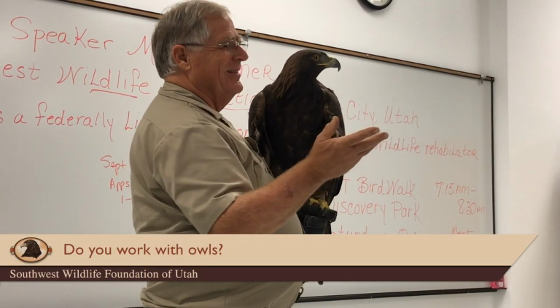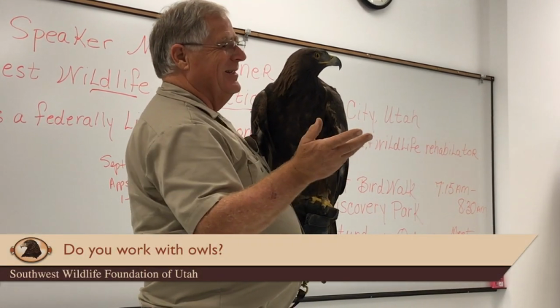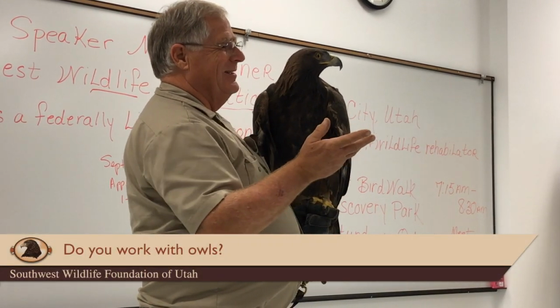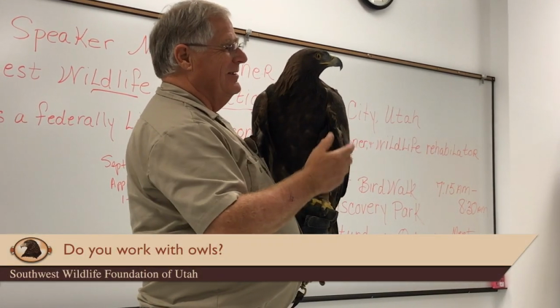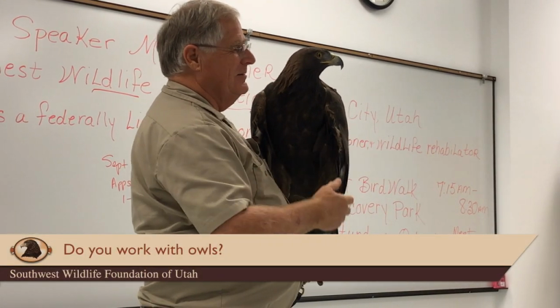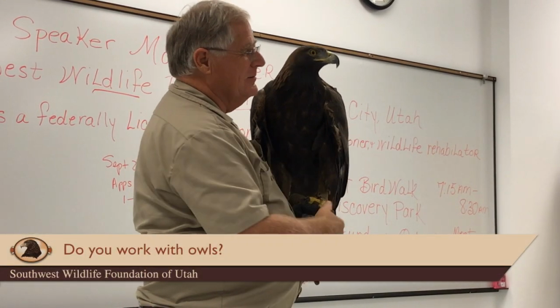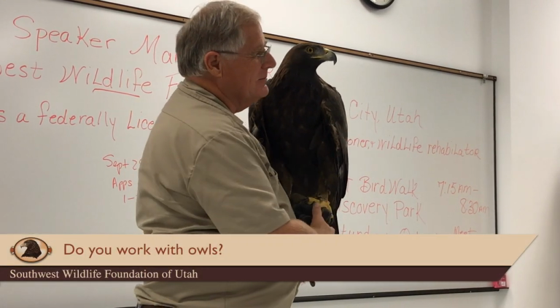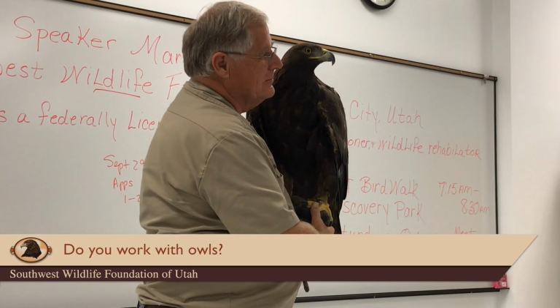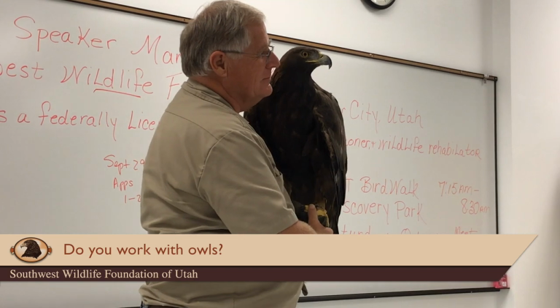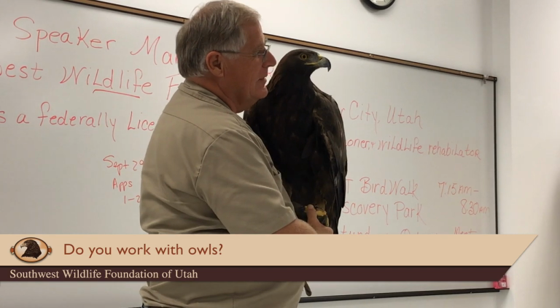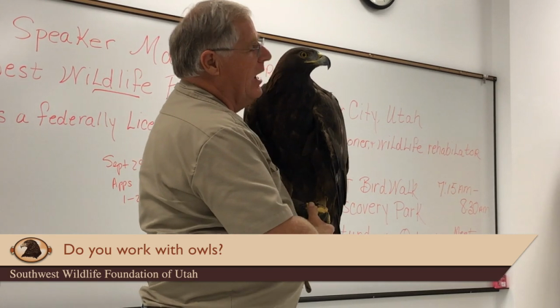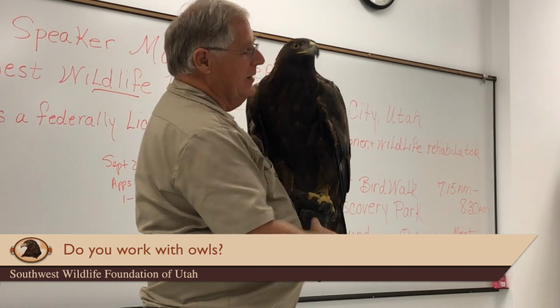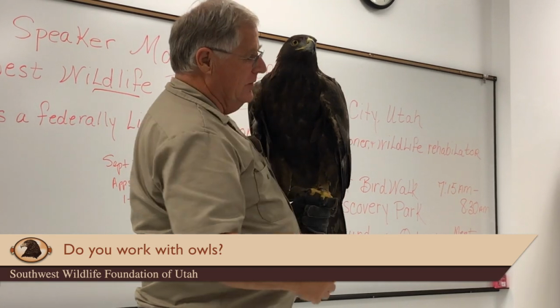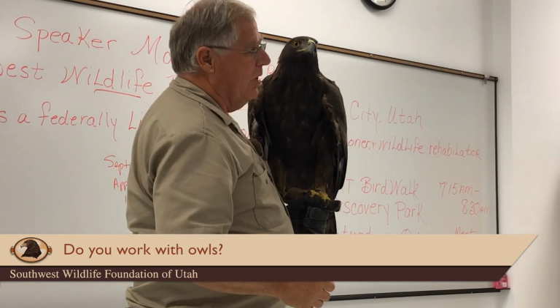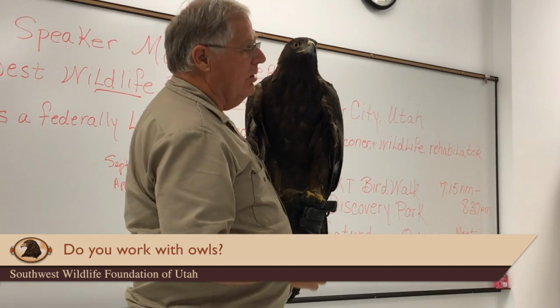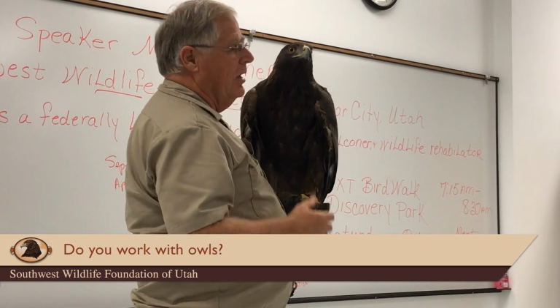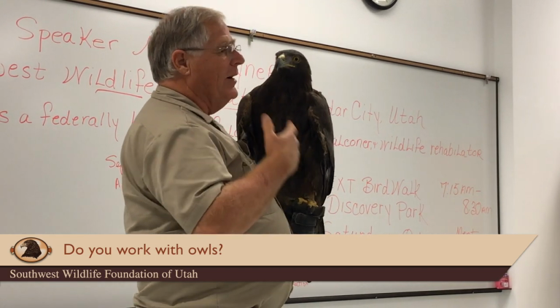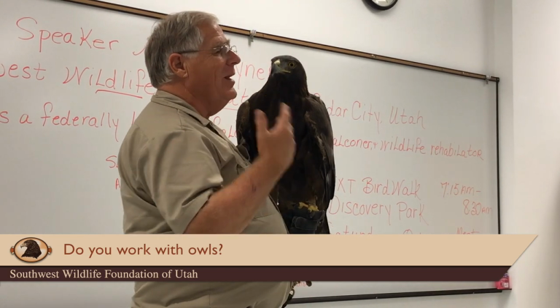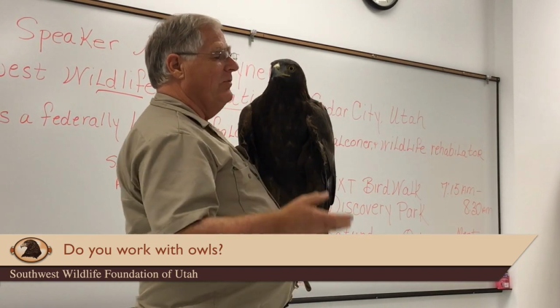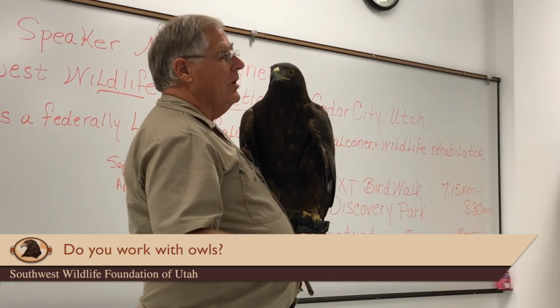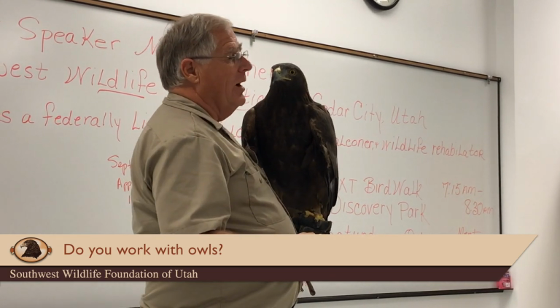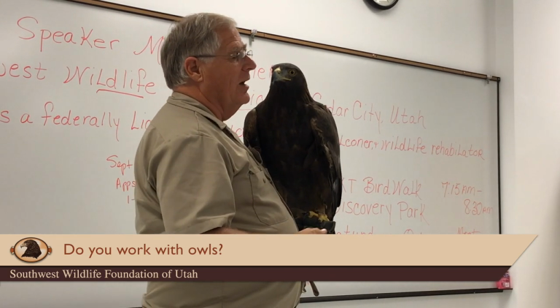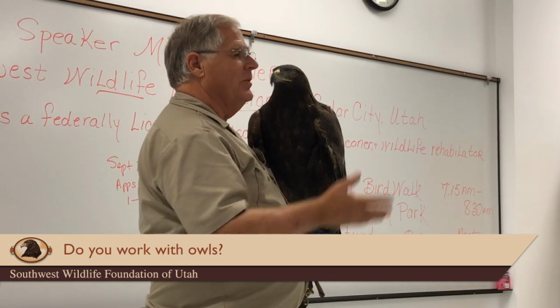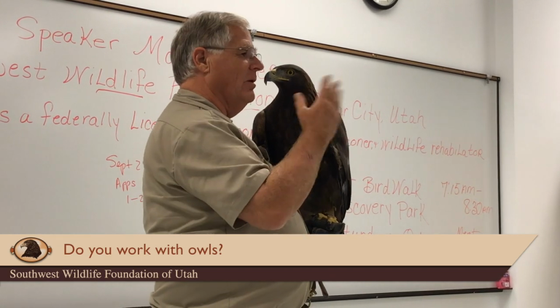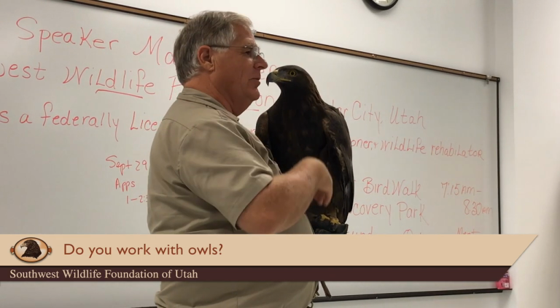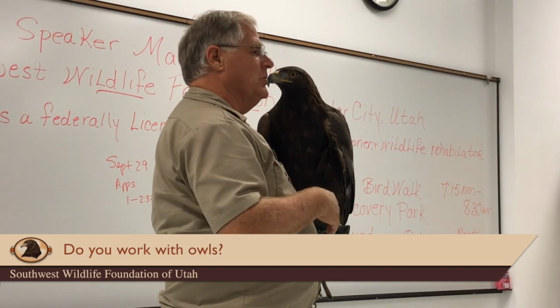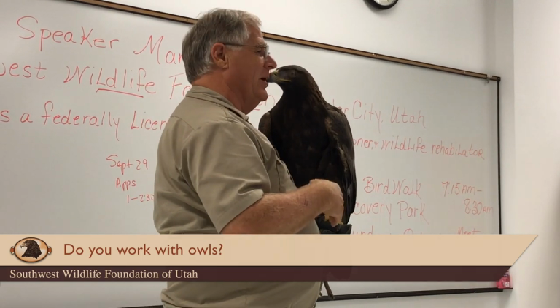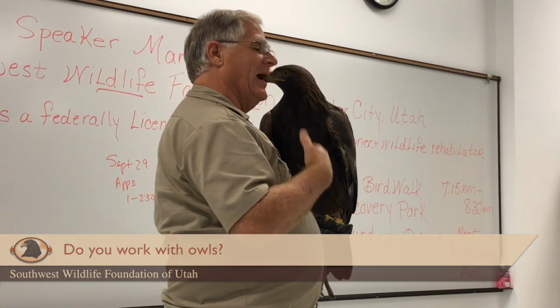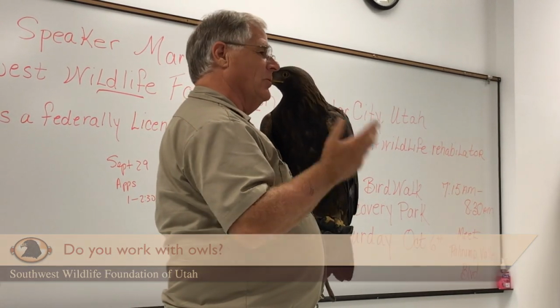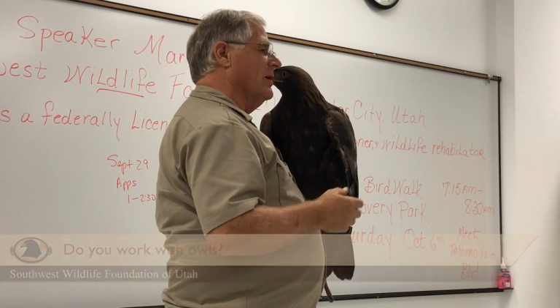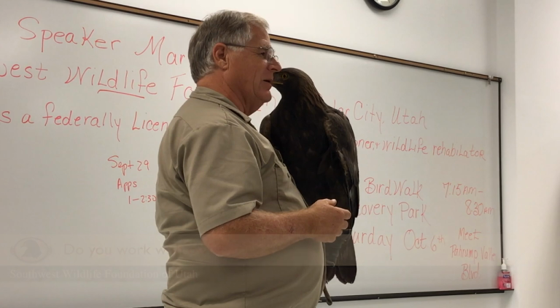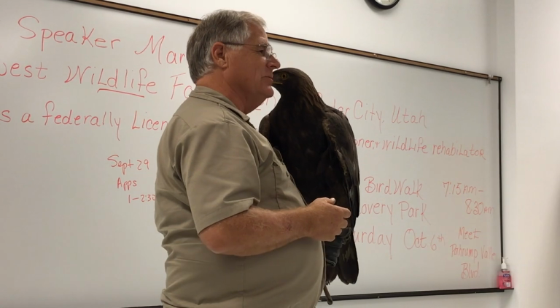Do you also do owls? I do all native Utah wildlife, and in the birds of prey, yes — I do a lot of owls. Absolutely.